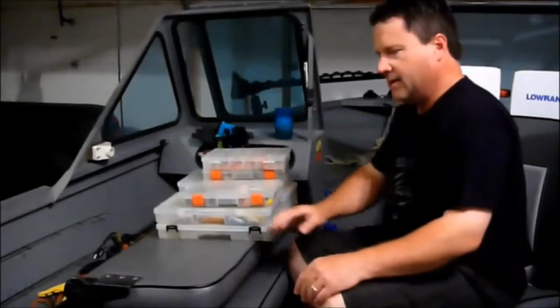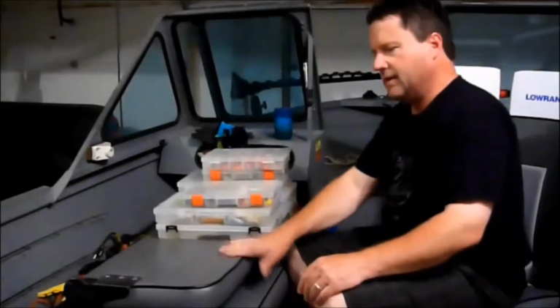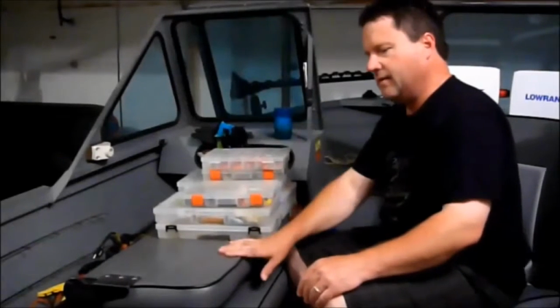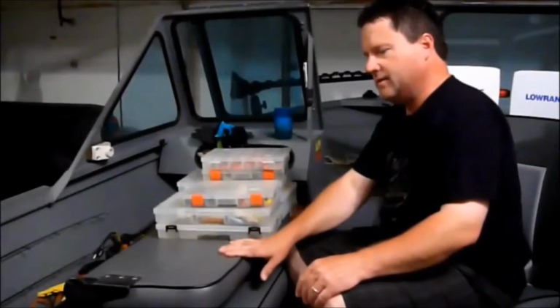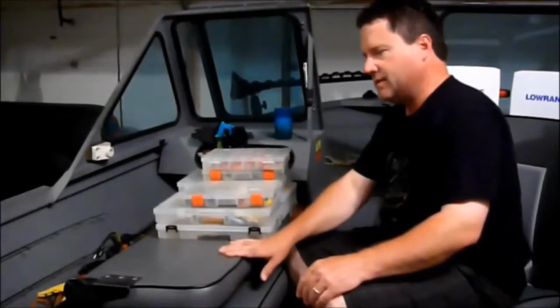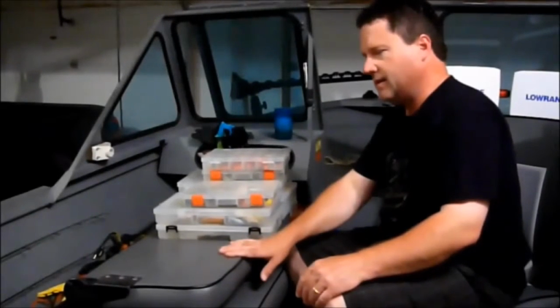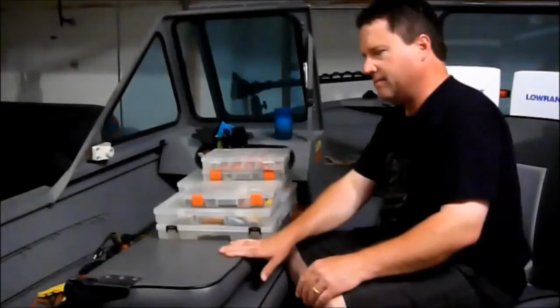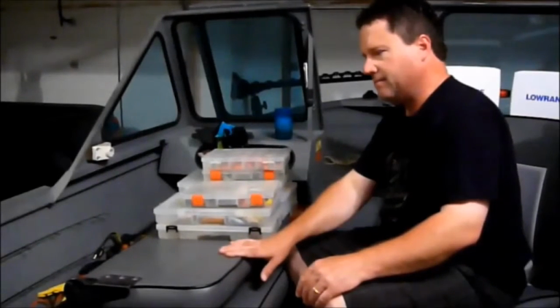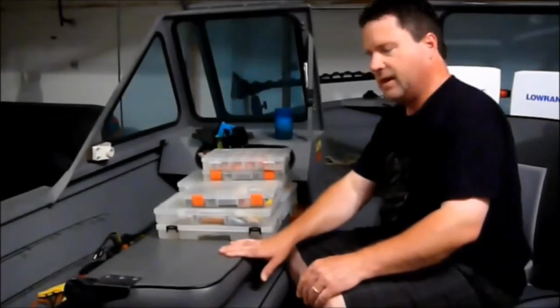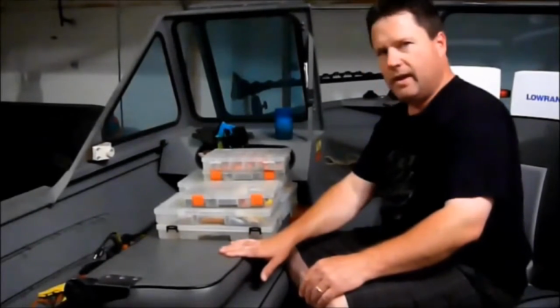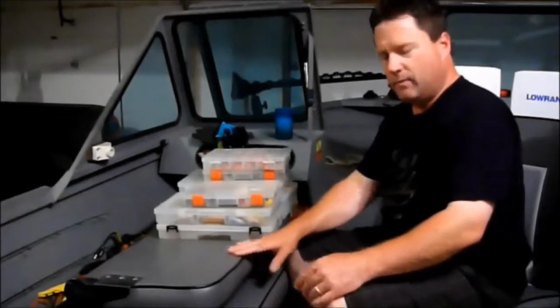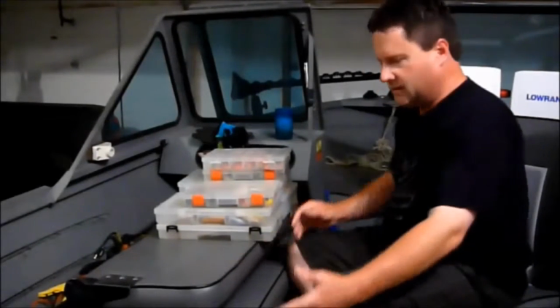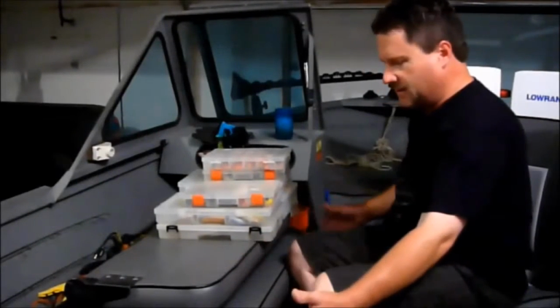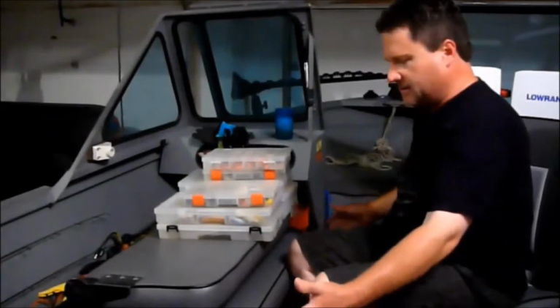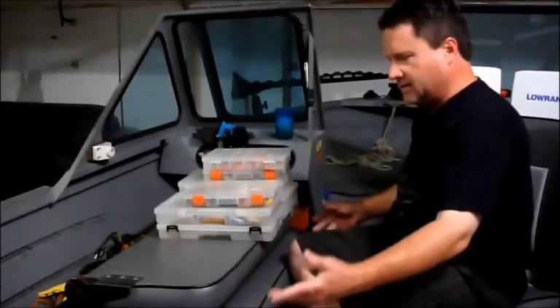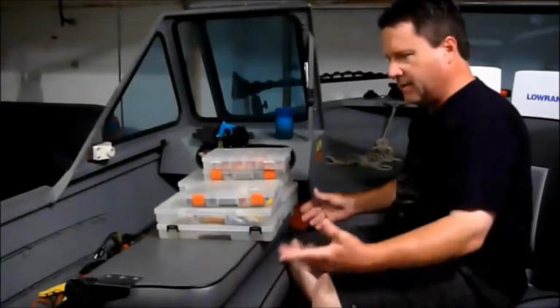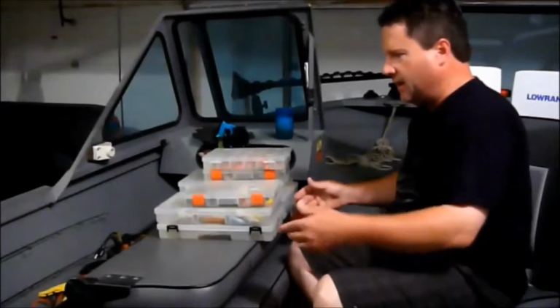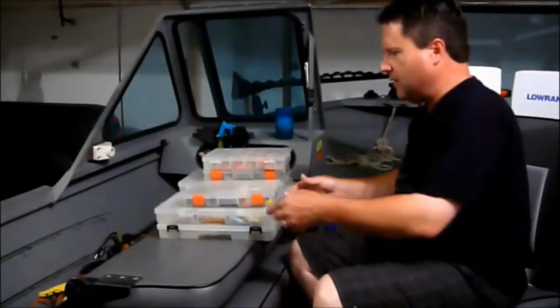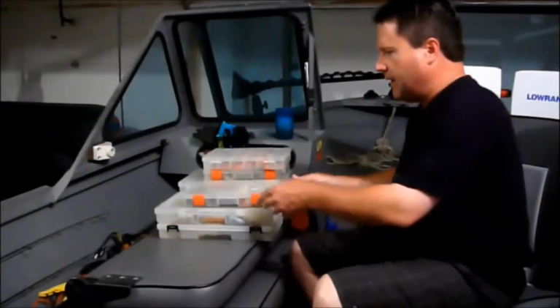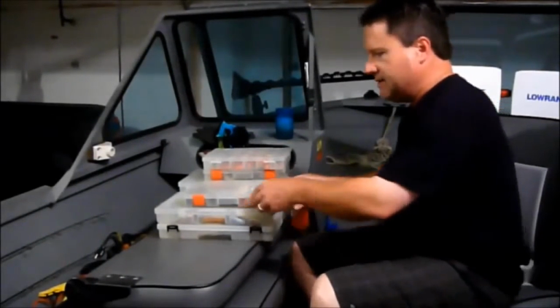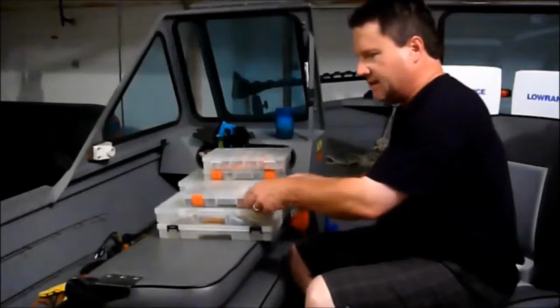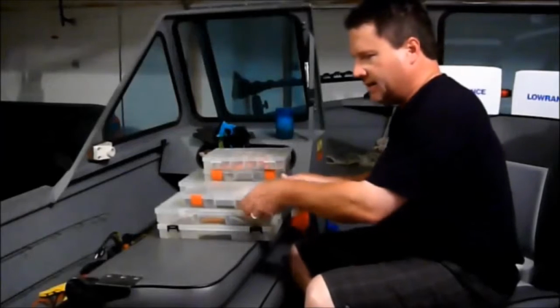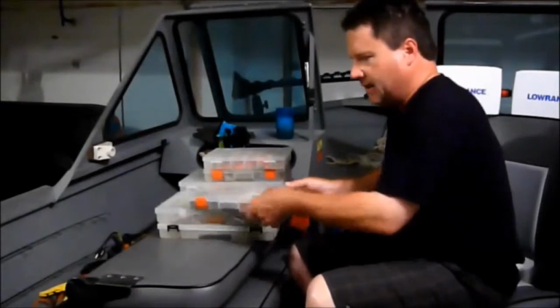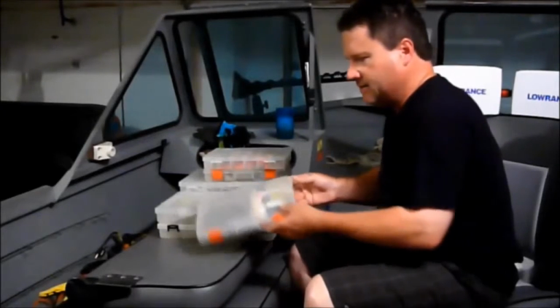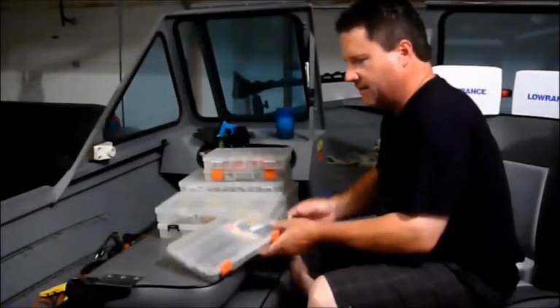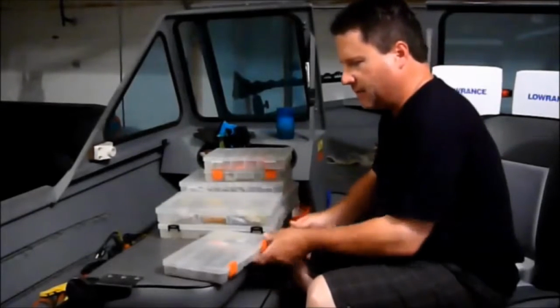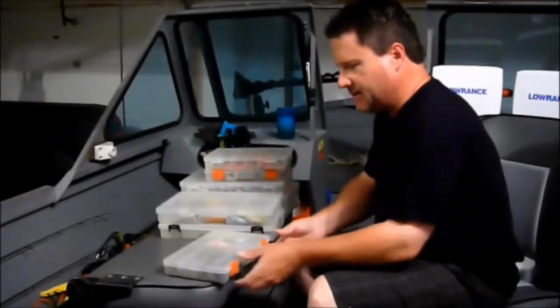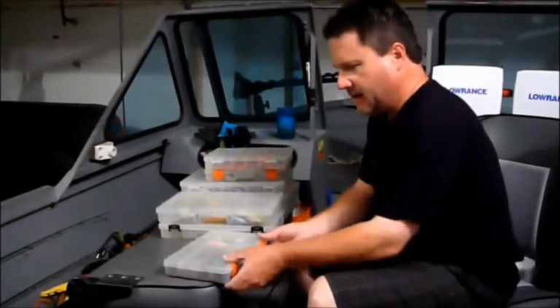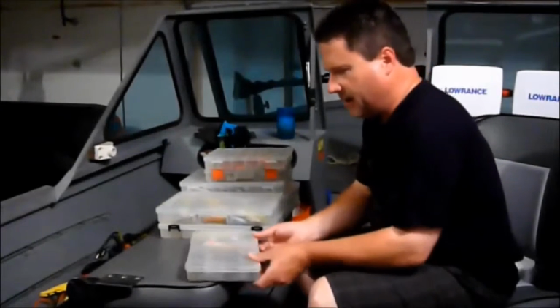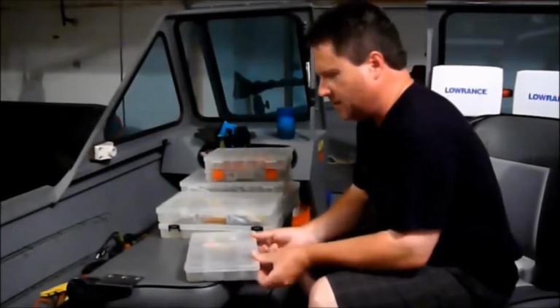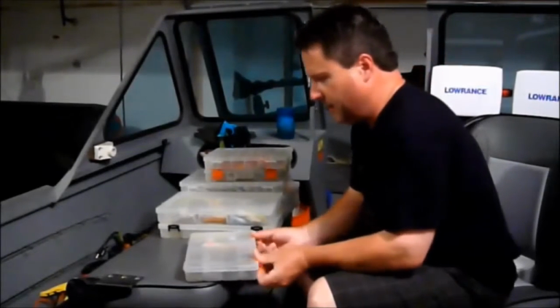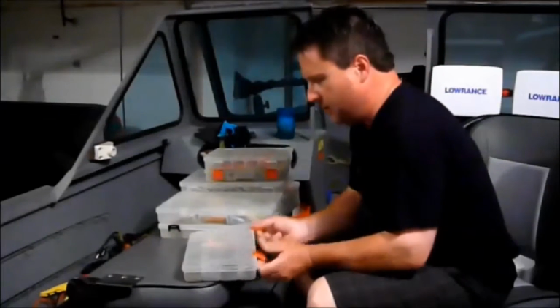I don't use my livewell, so this is actually my livewell. I got it disconnected. I use it for my tackle box on the boat.